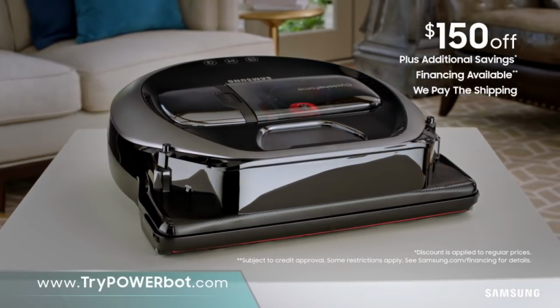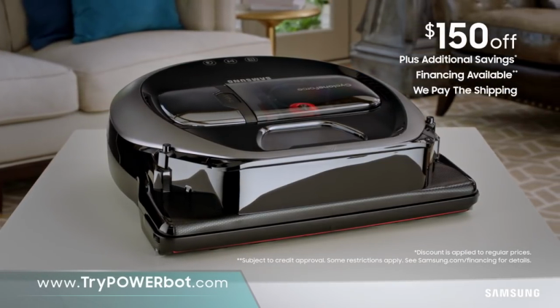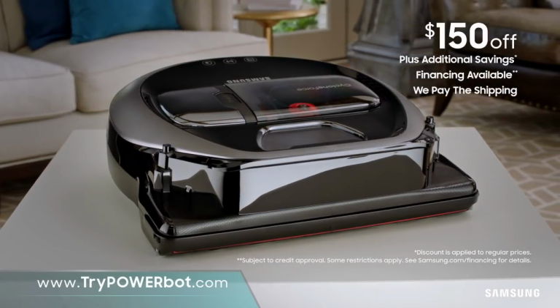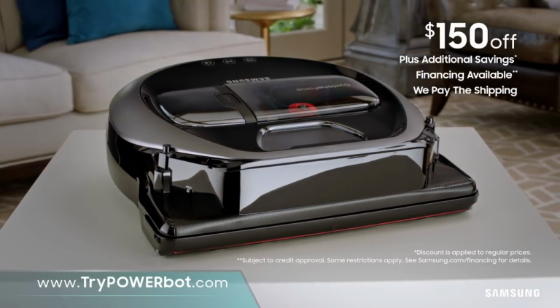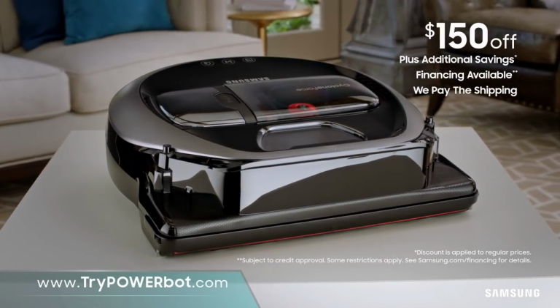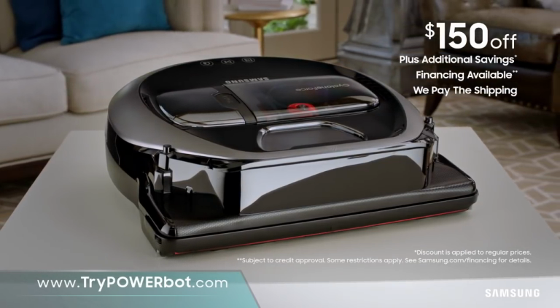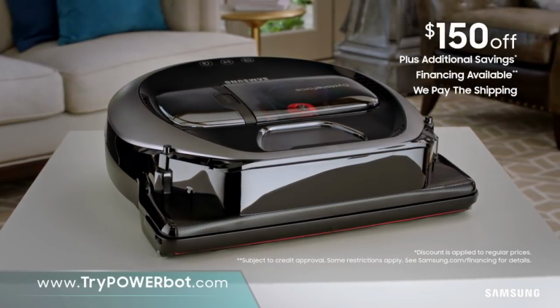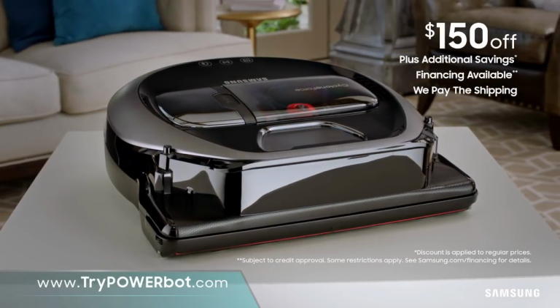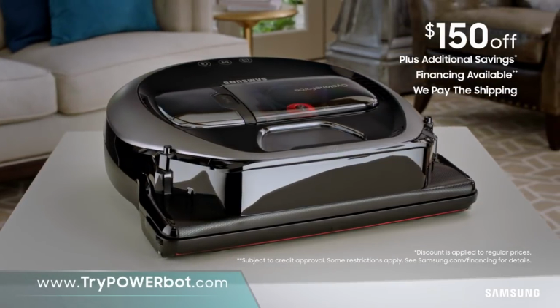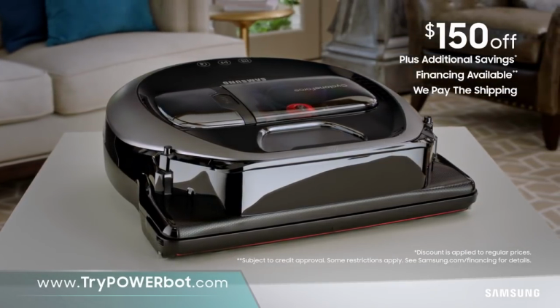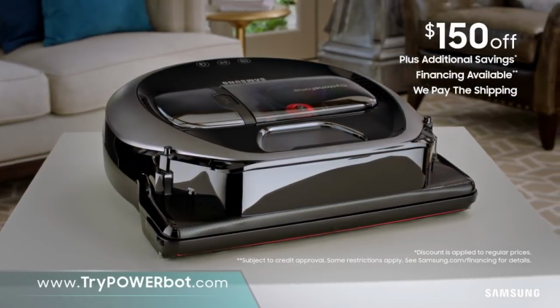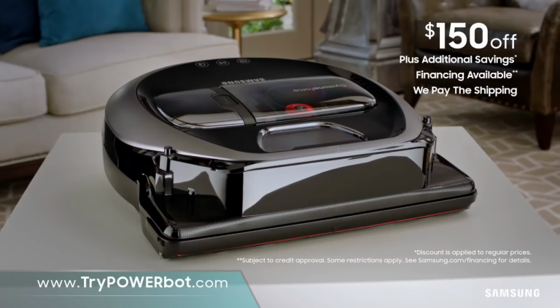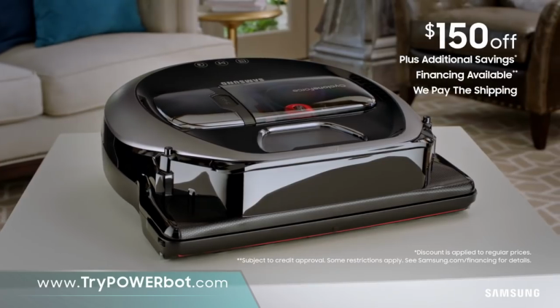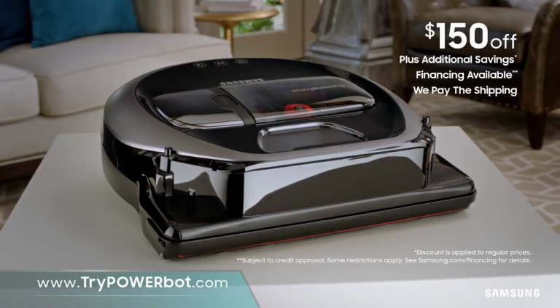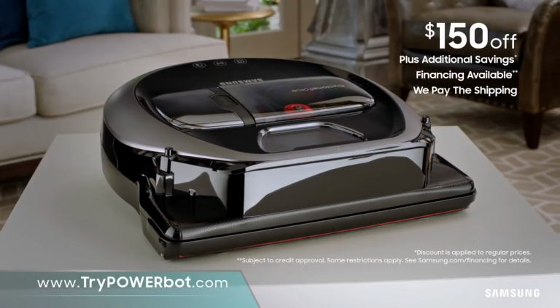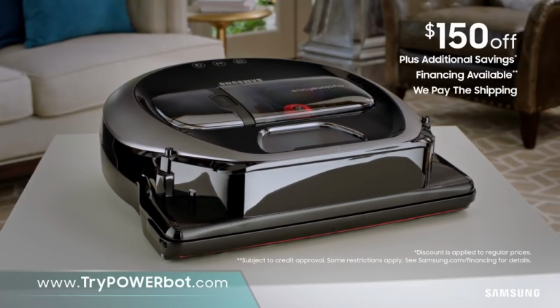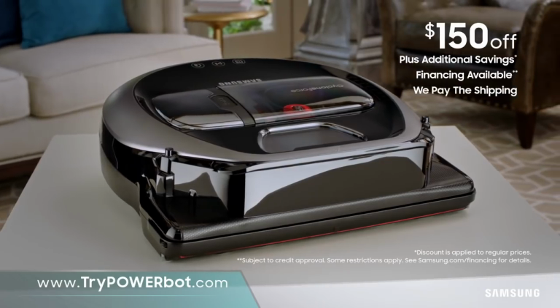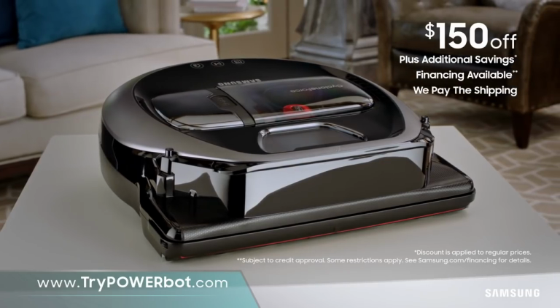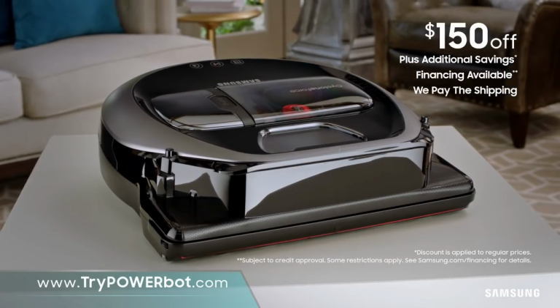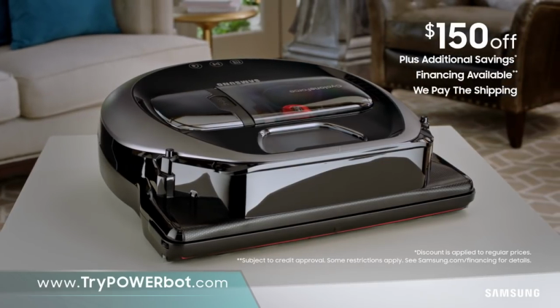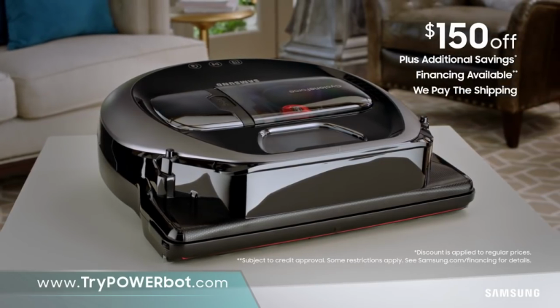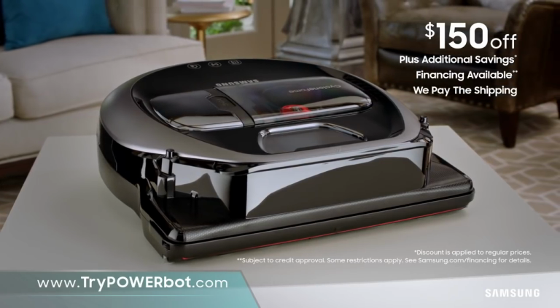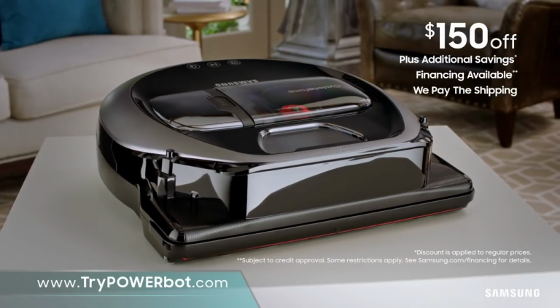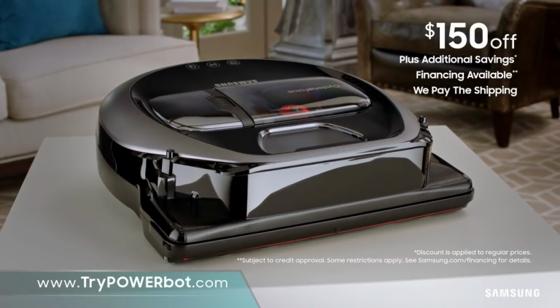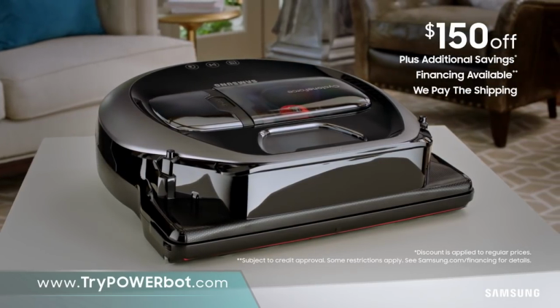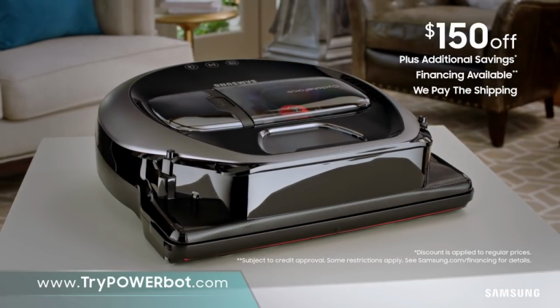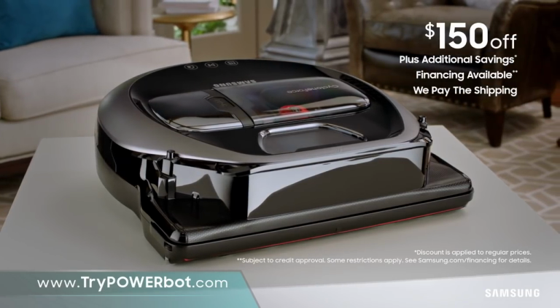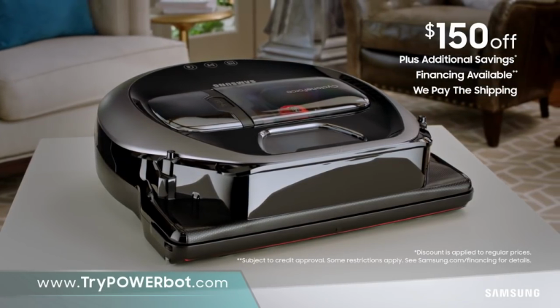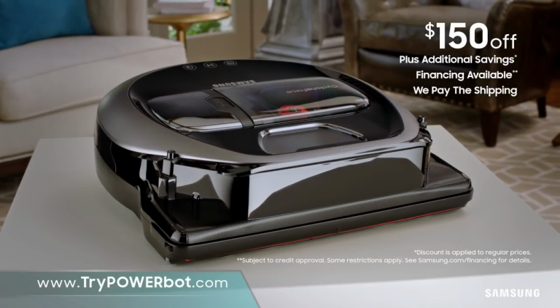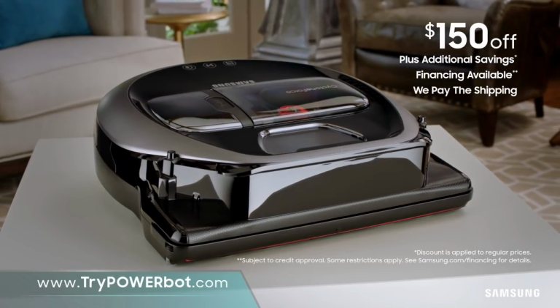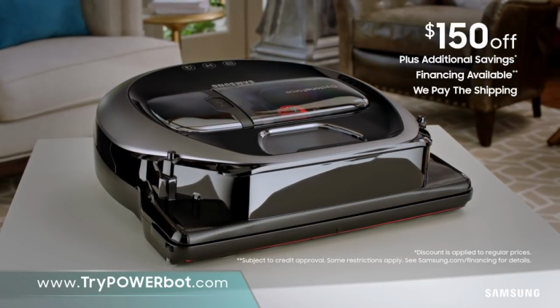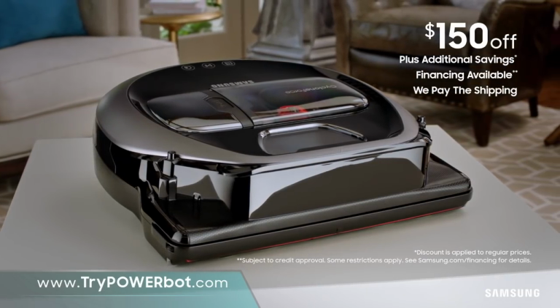Save $150 and click to see additional savings. Financing available and we pay the shipping. Click now.